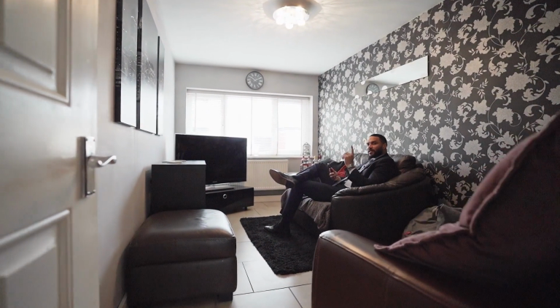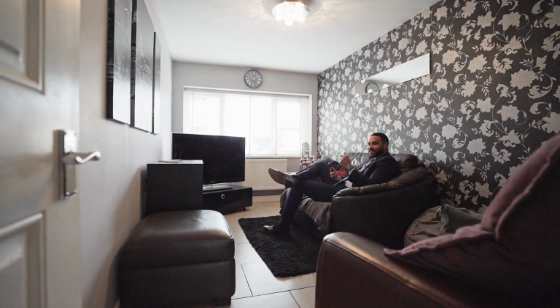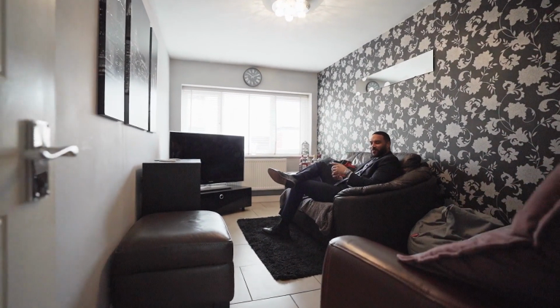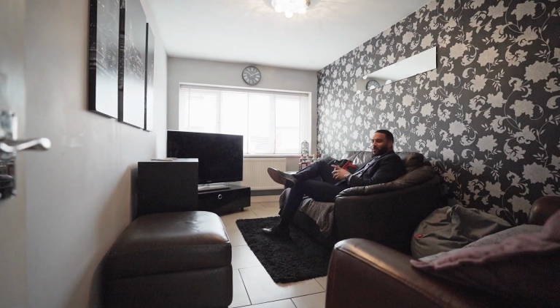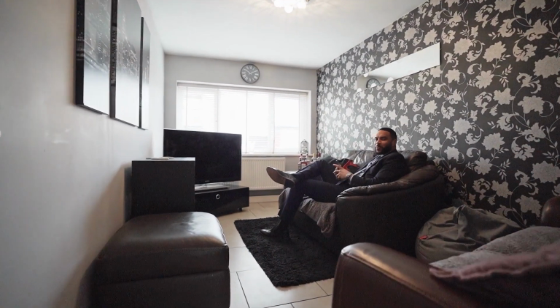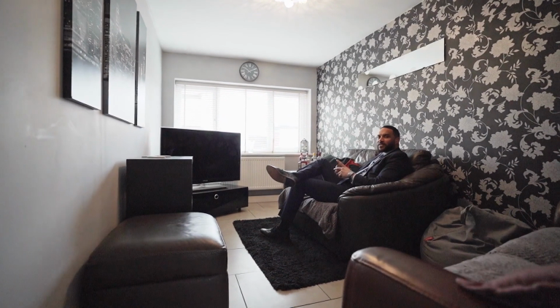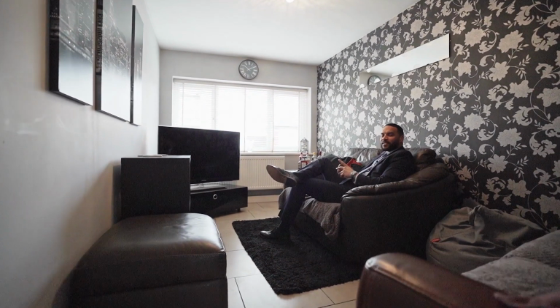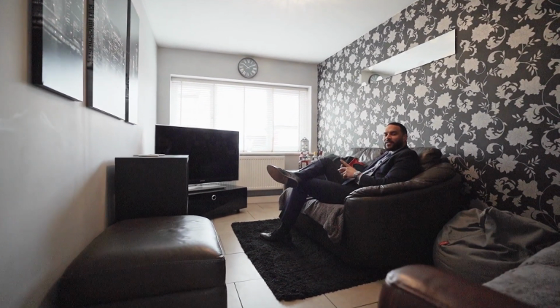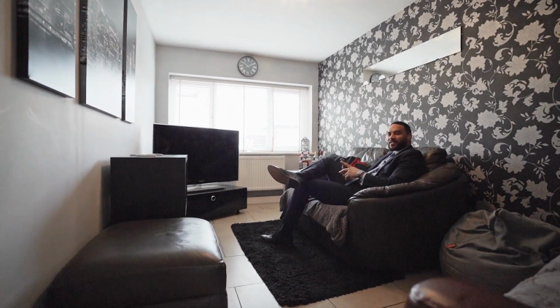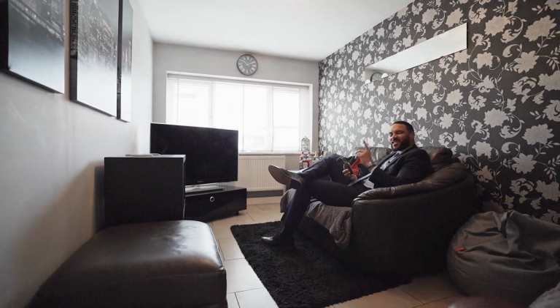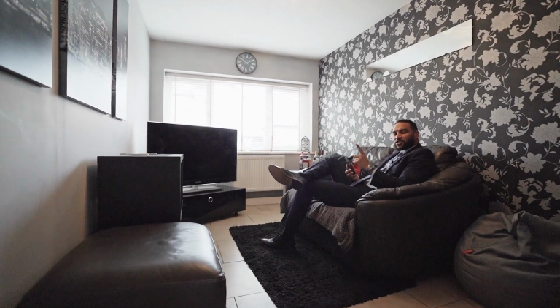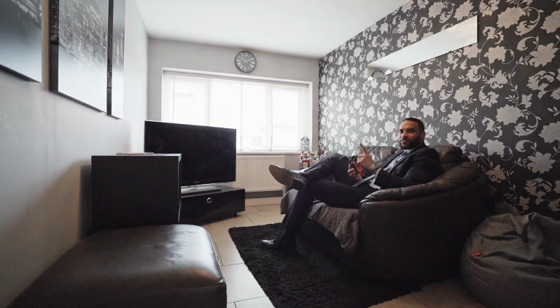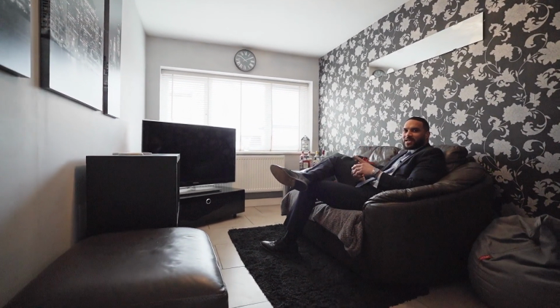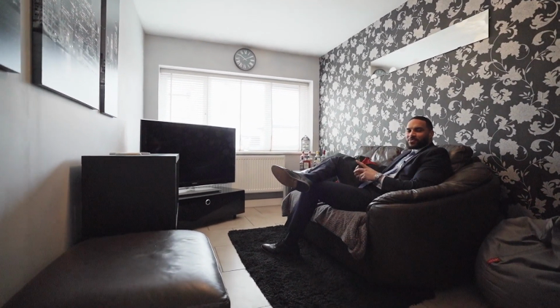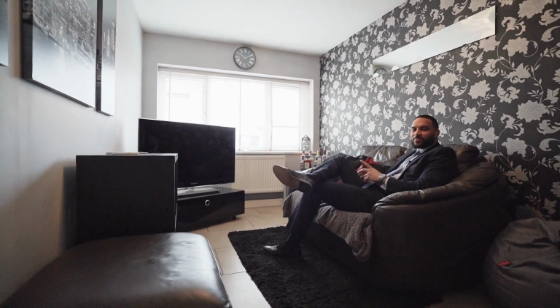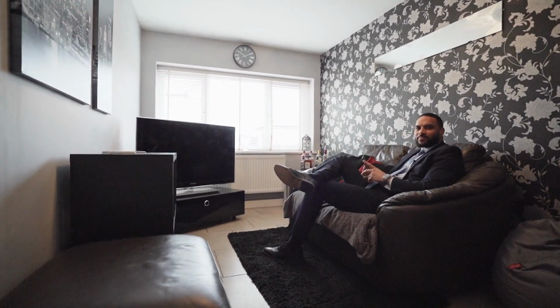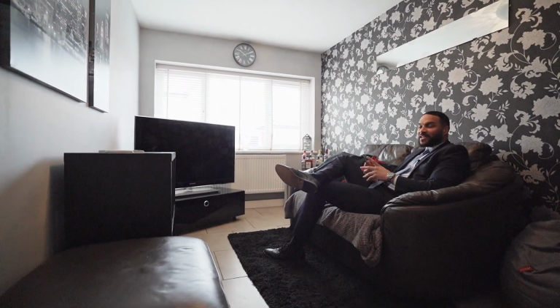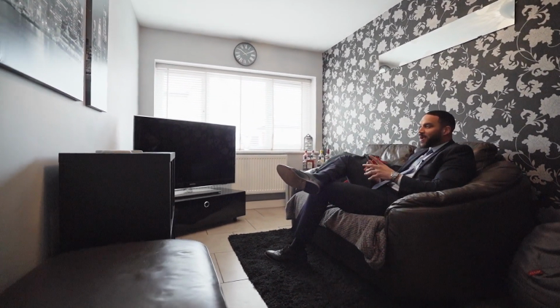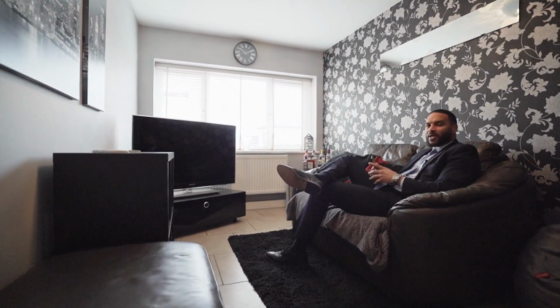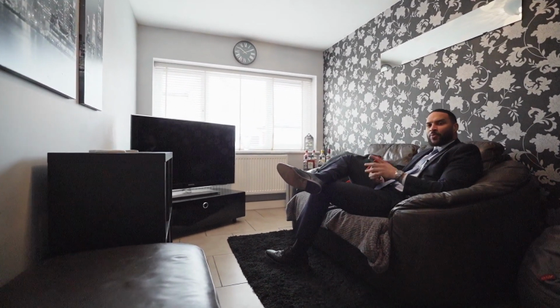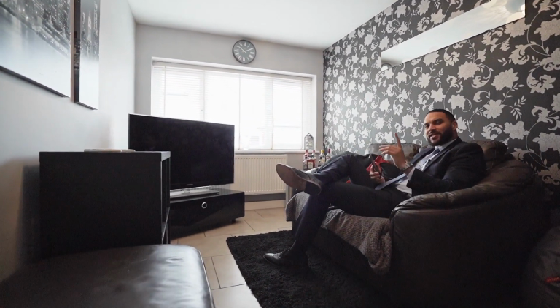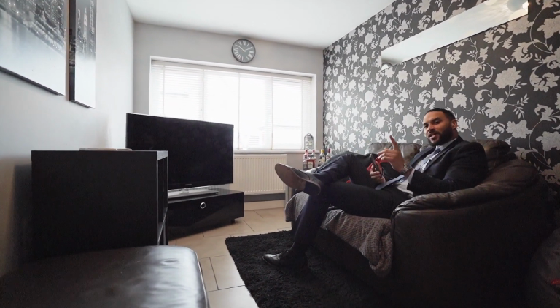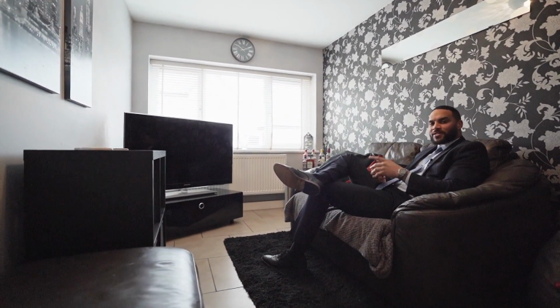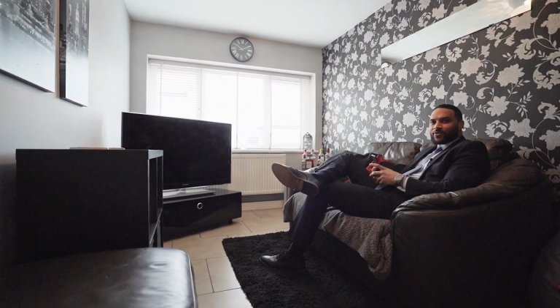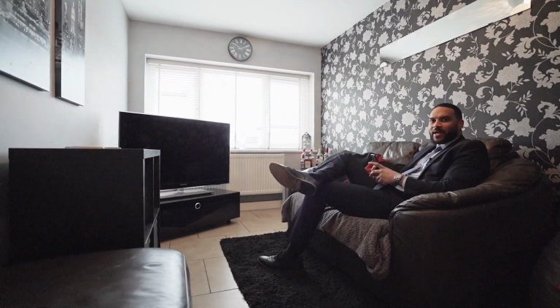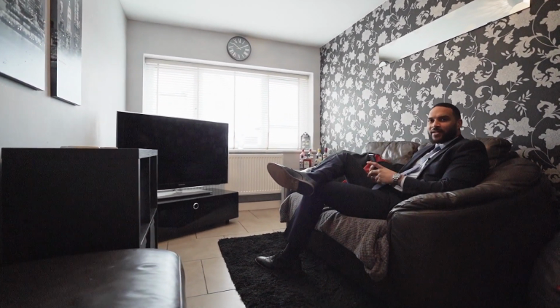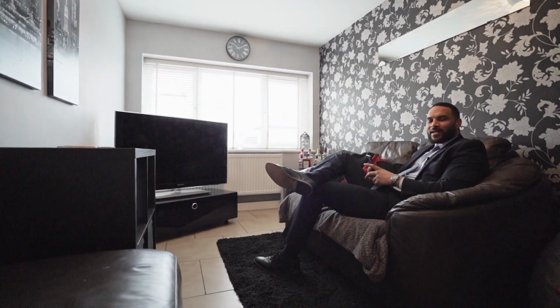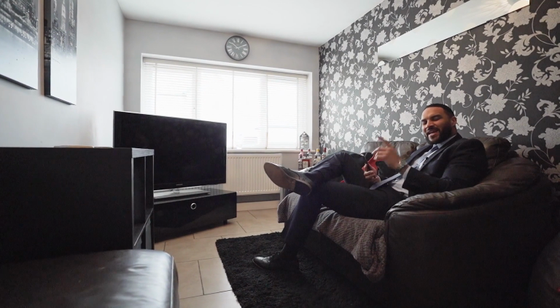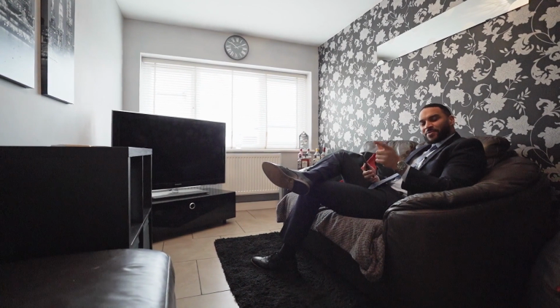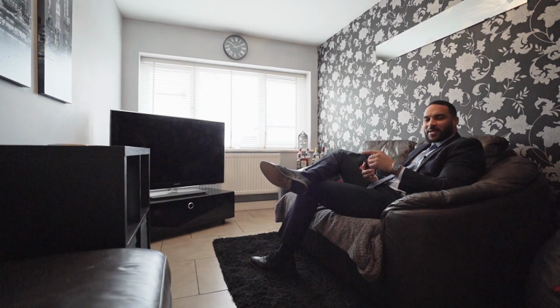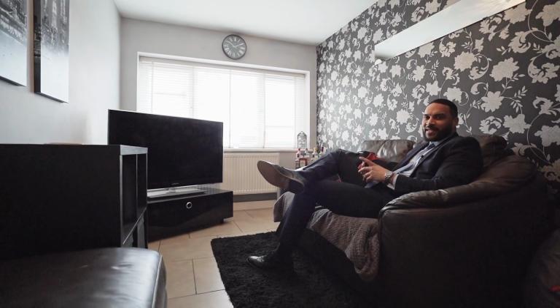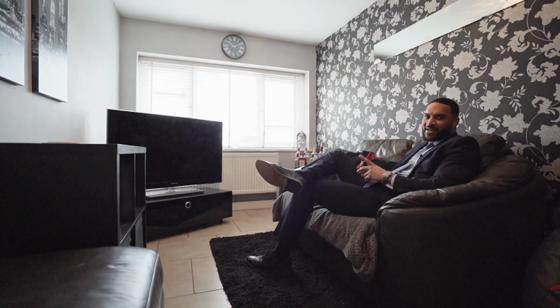There's nothing more important than an additional reception room in a family home where you can tuck yourself away and have some bit of me time.